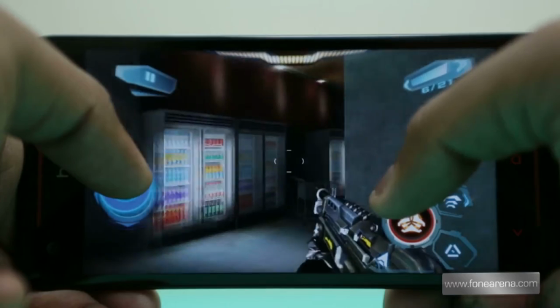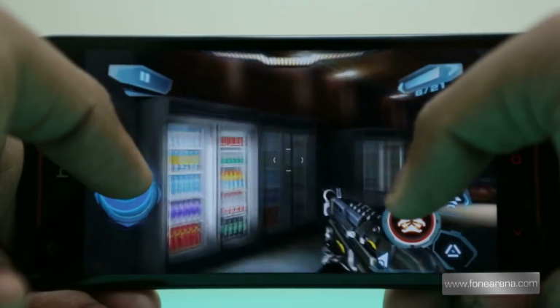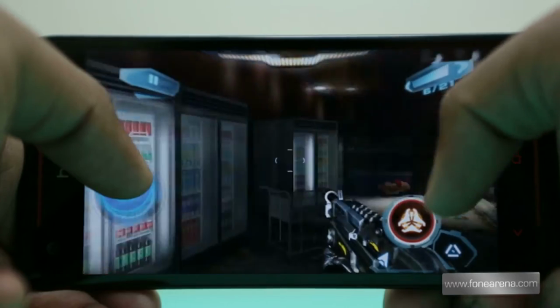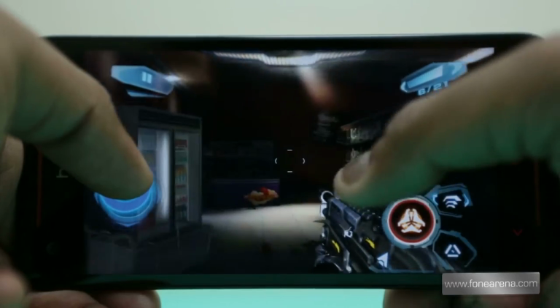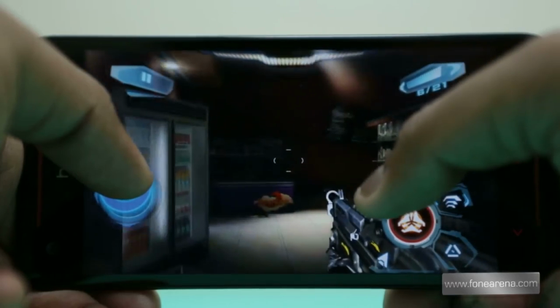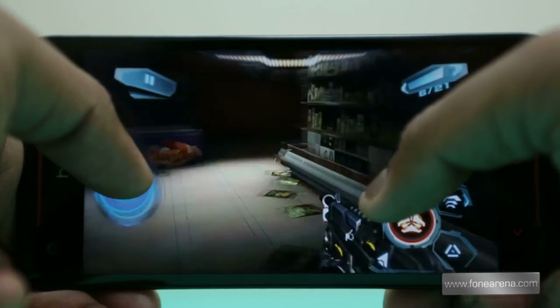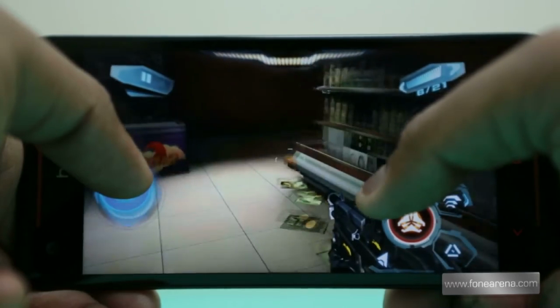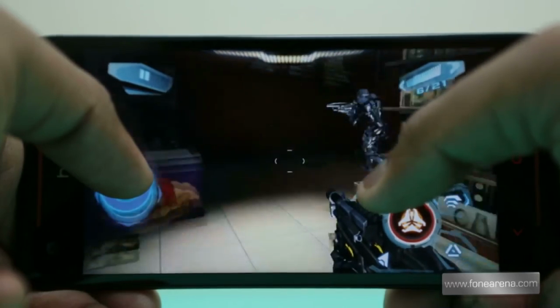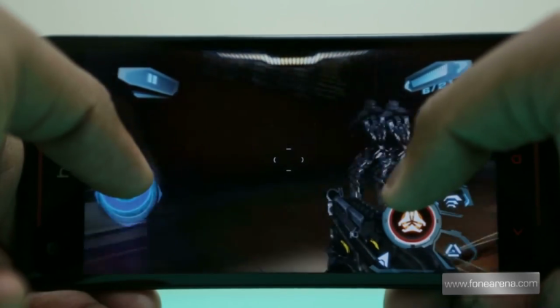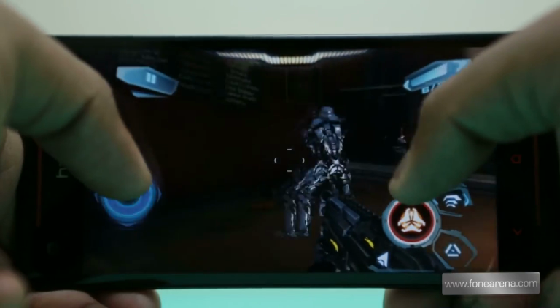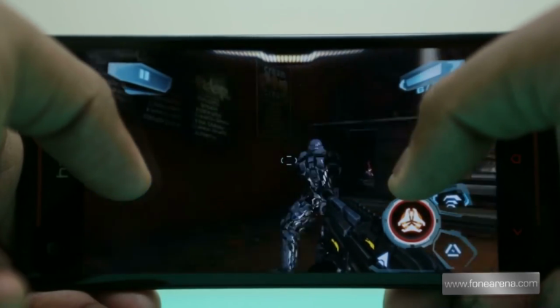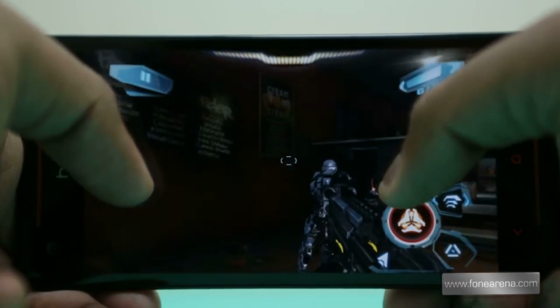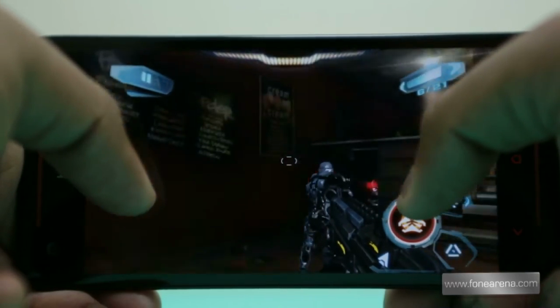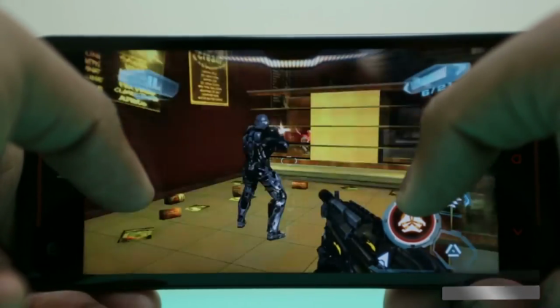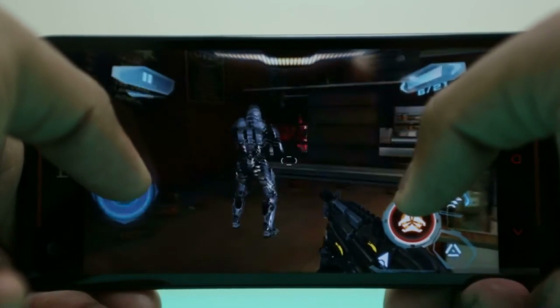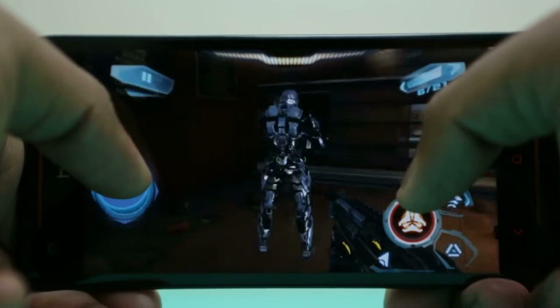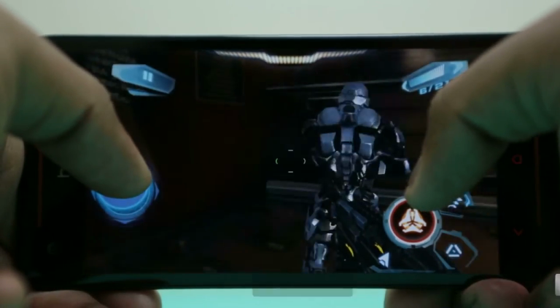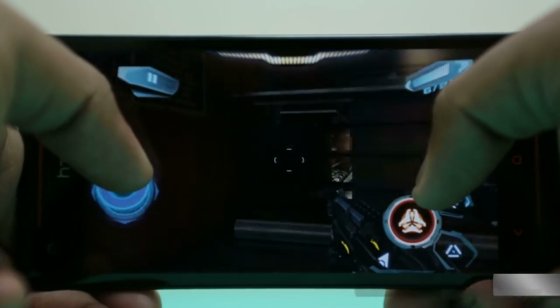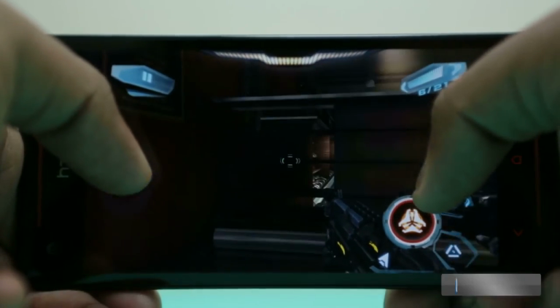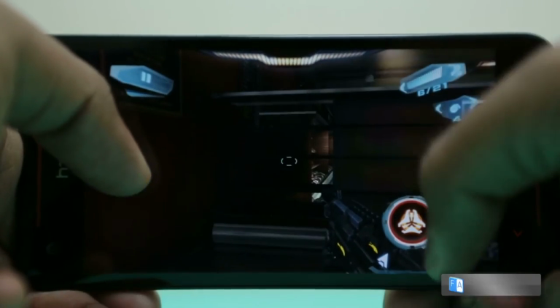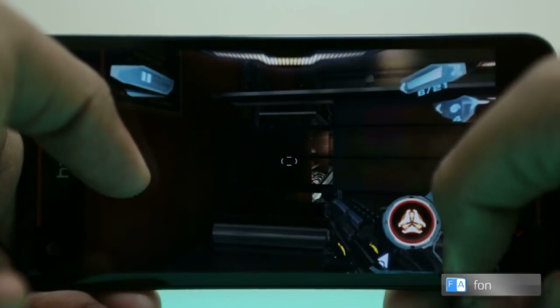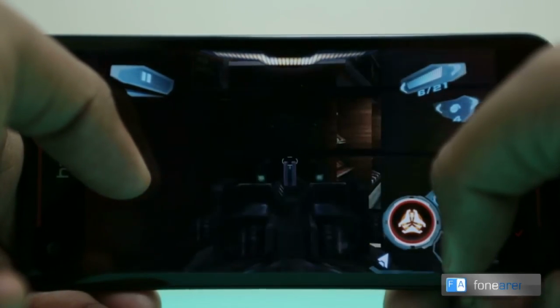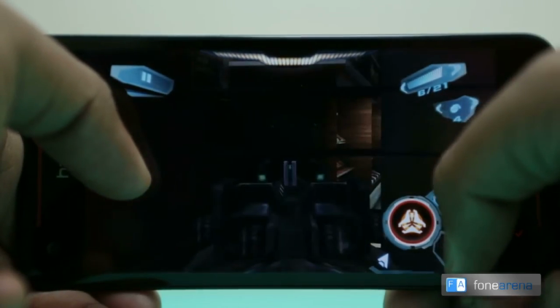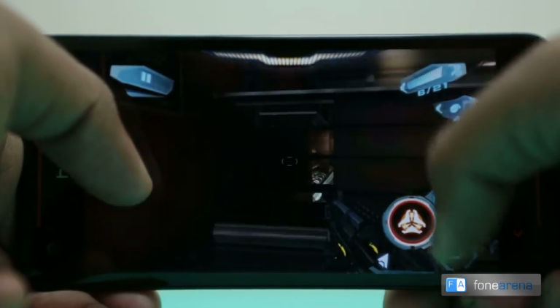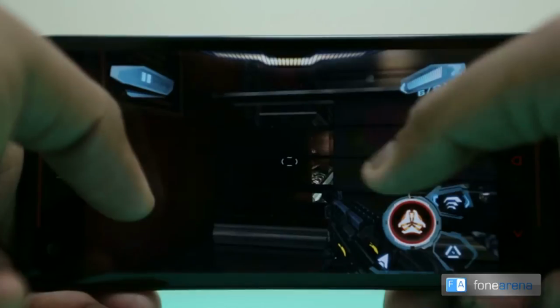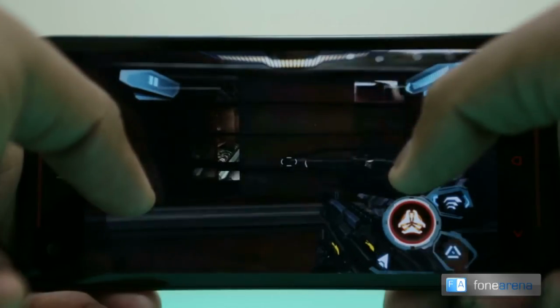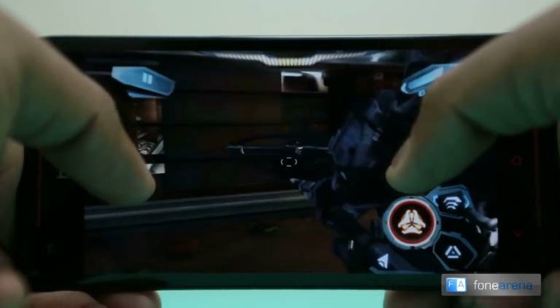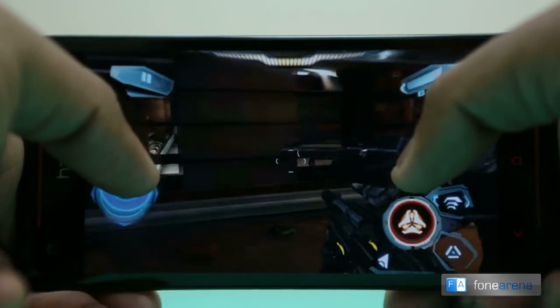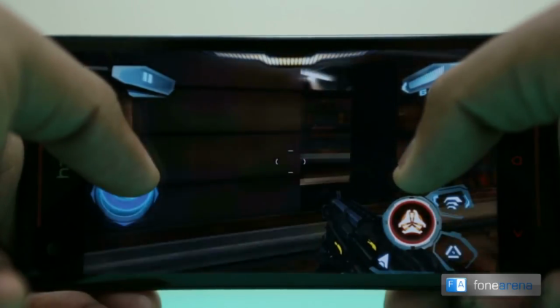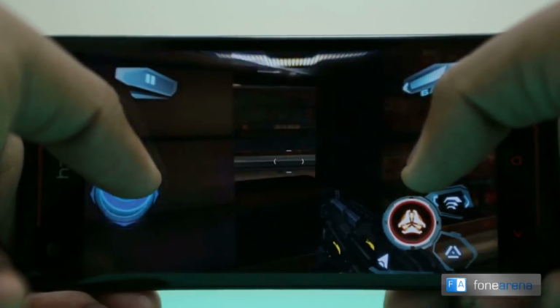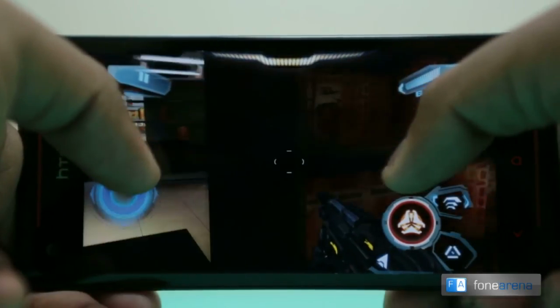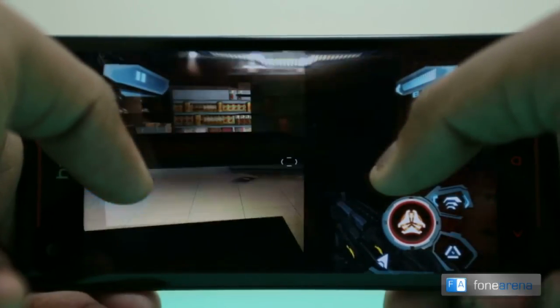Again, the graphics were quite high and the gameplay was really smooth on the Butterfly S. No complaints here with respect to lags or glitches.